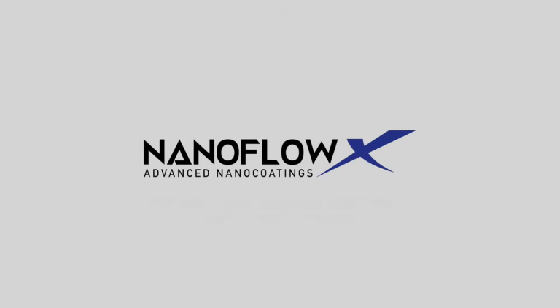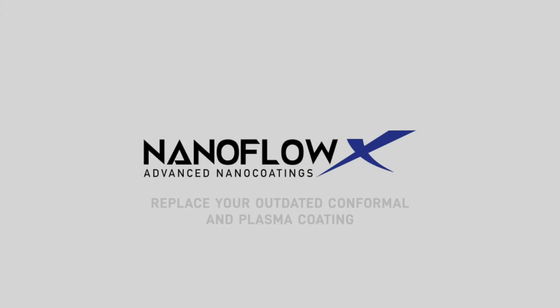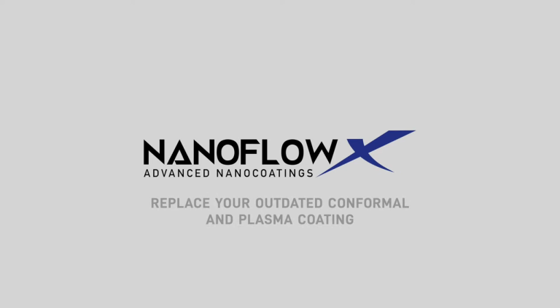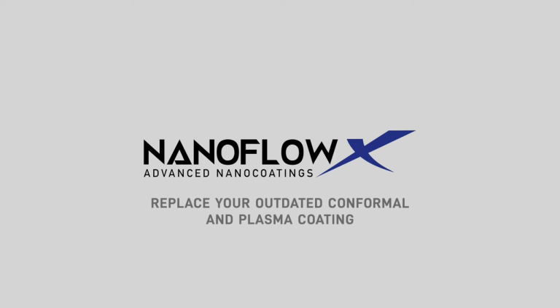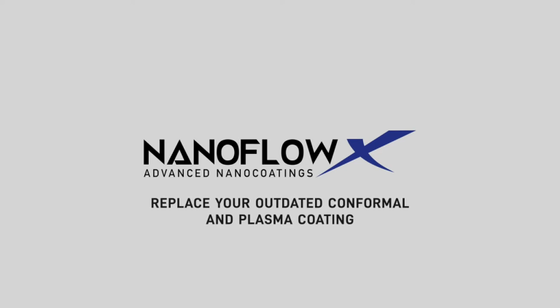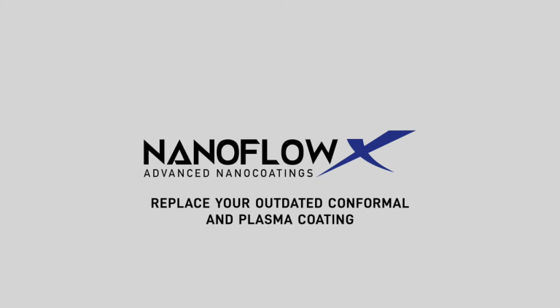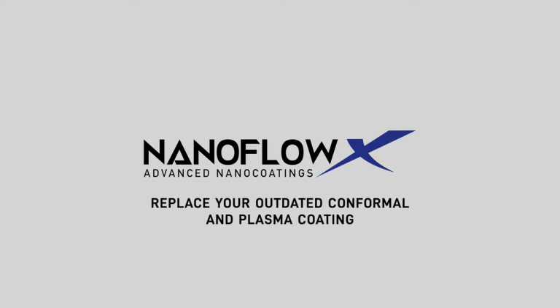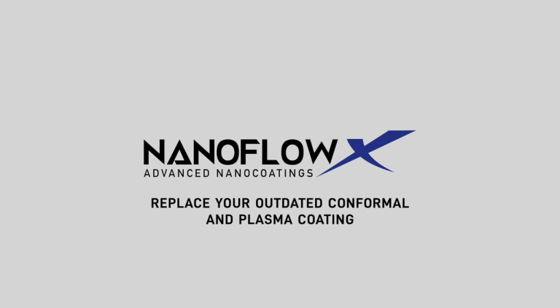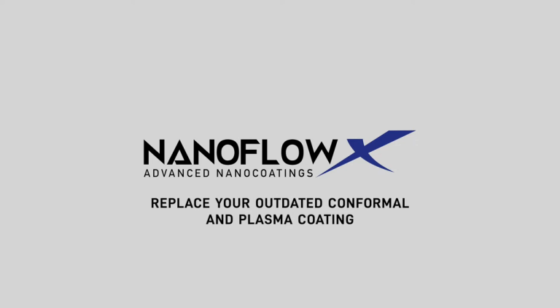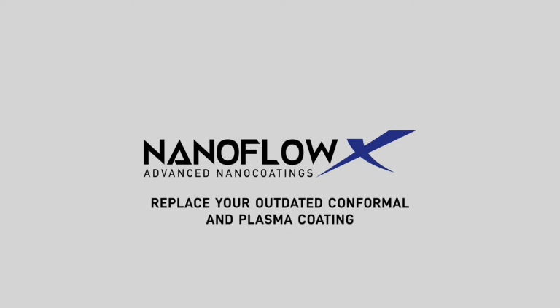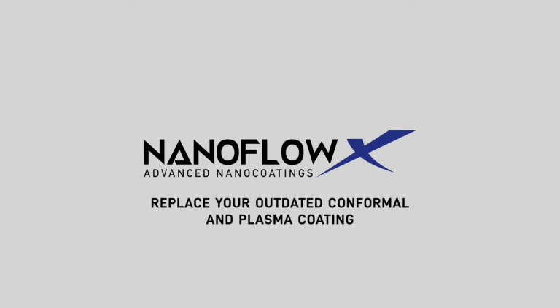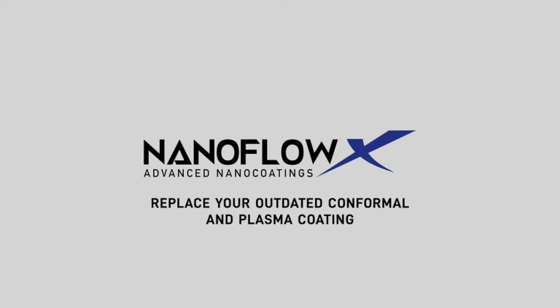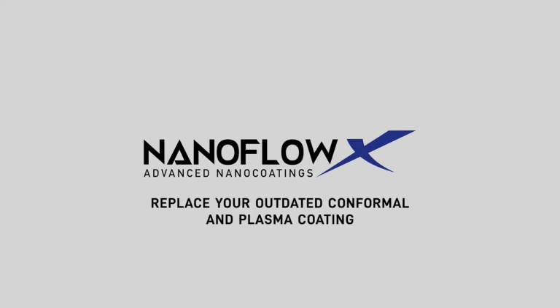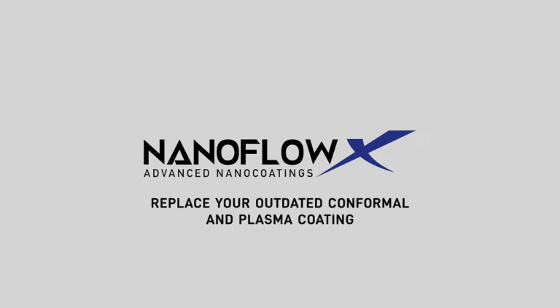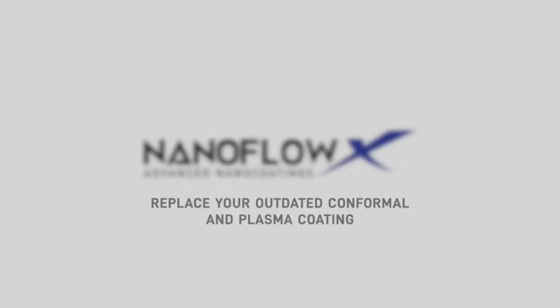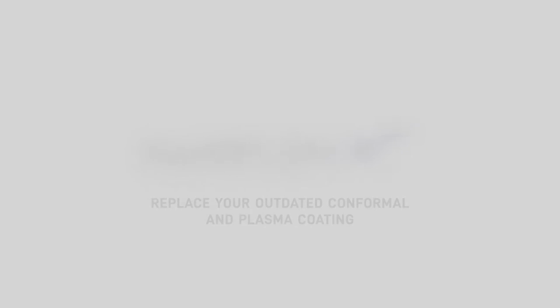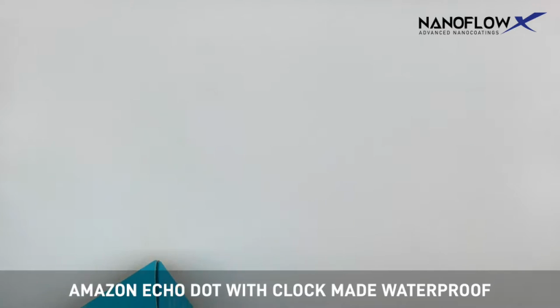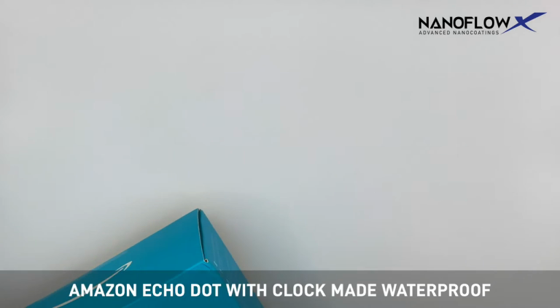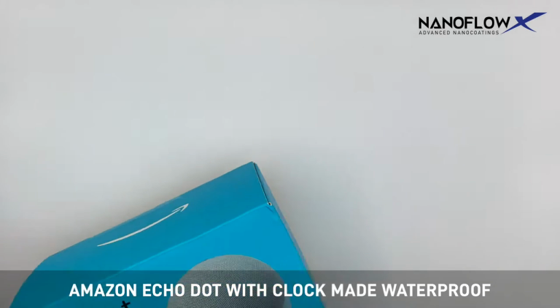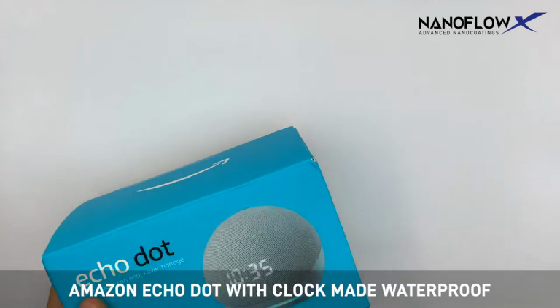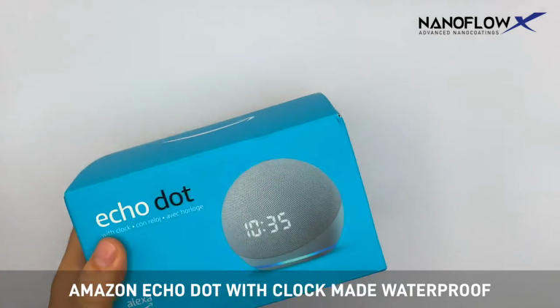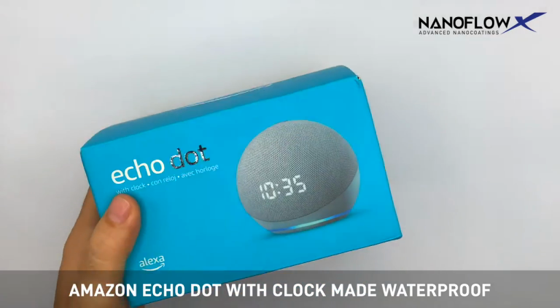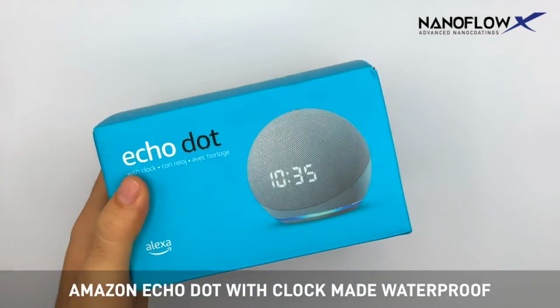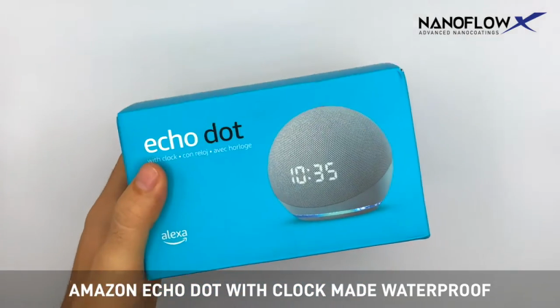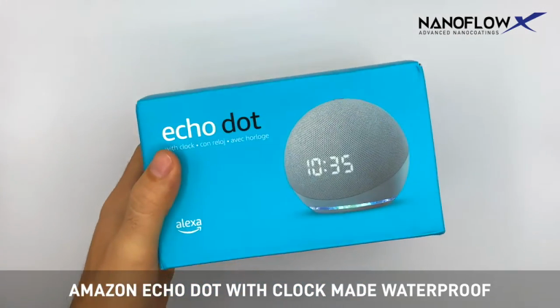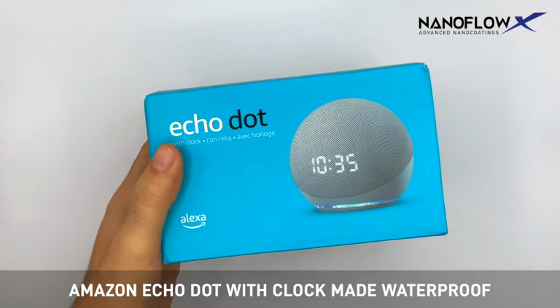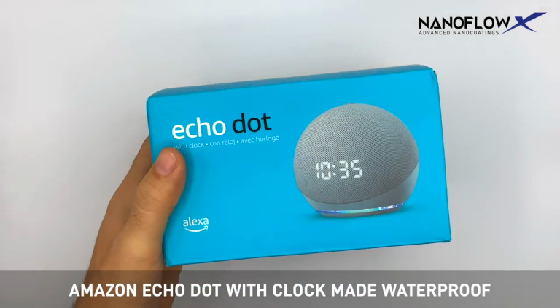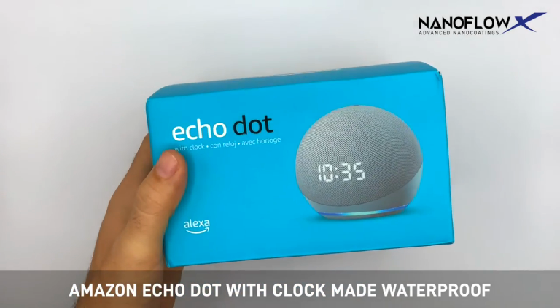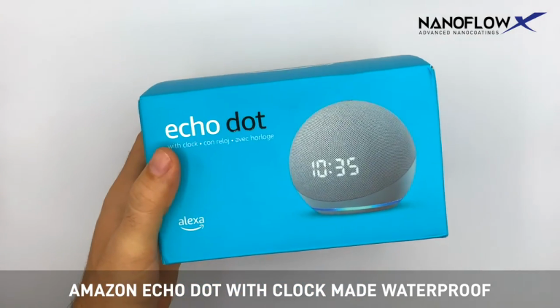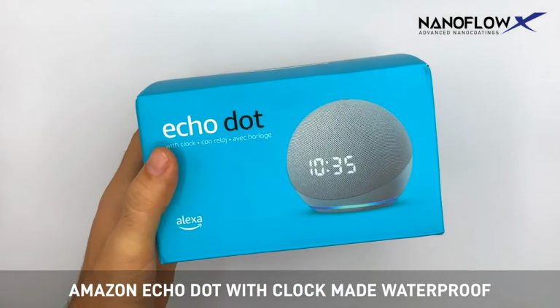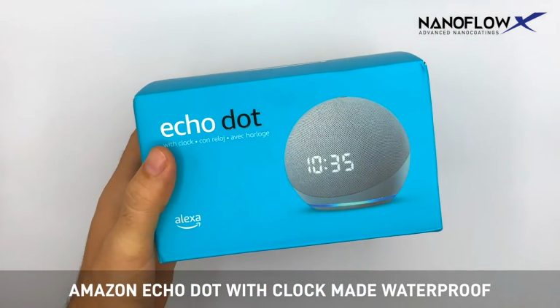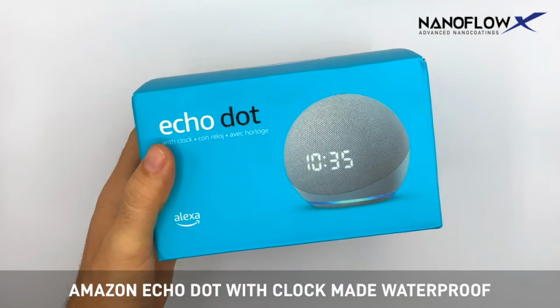Replace your outdated conformal and plasma coating with NanoFlow X. Make any electronic waterproof in 2 minutes.